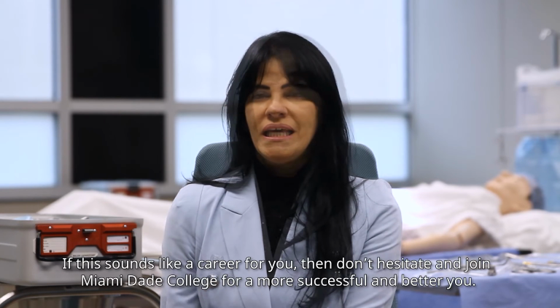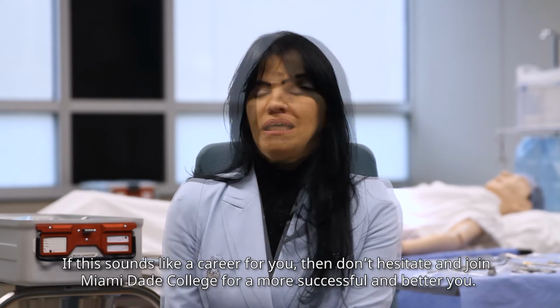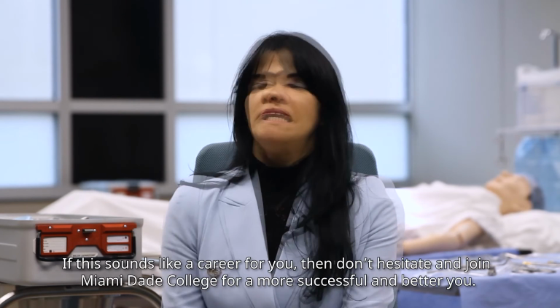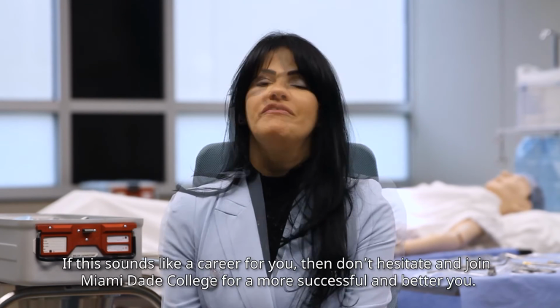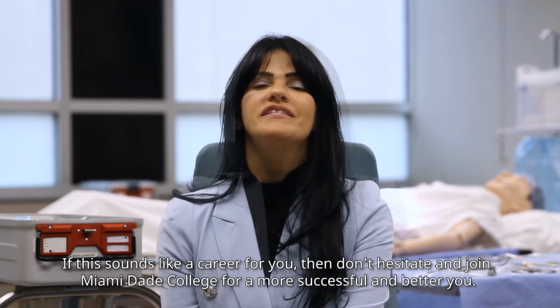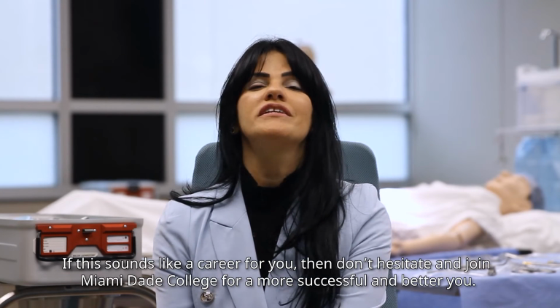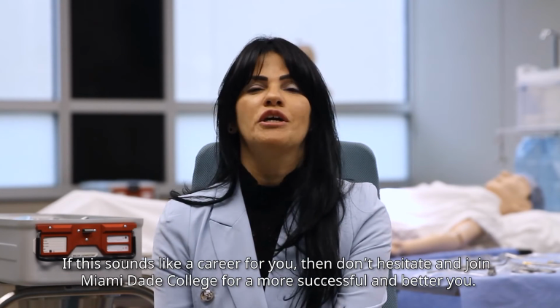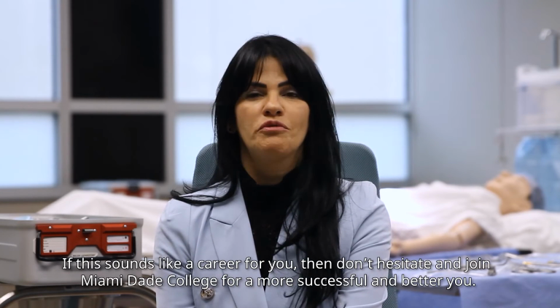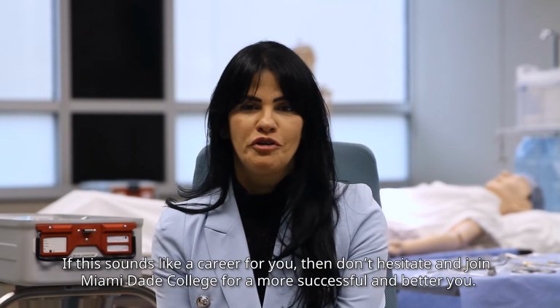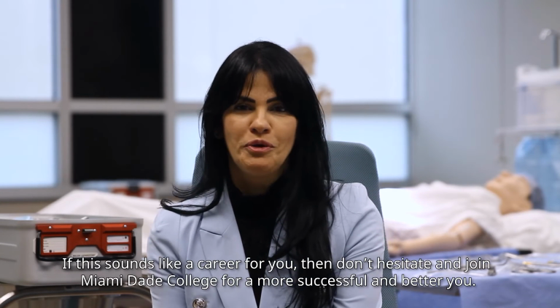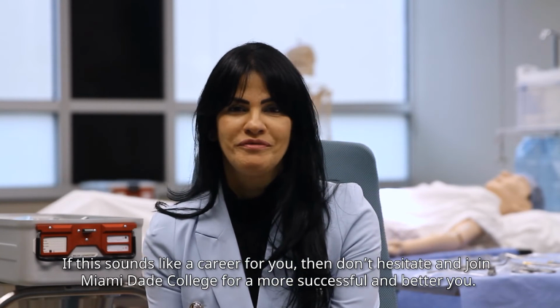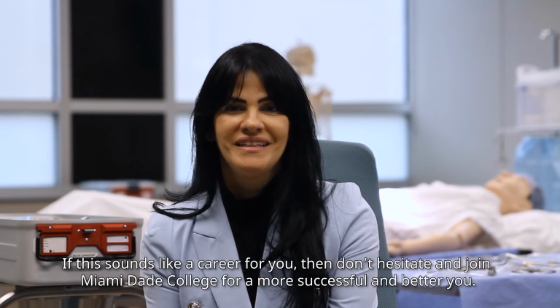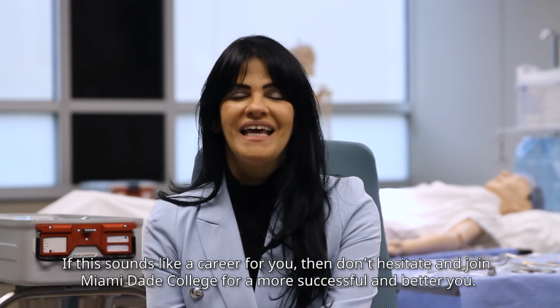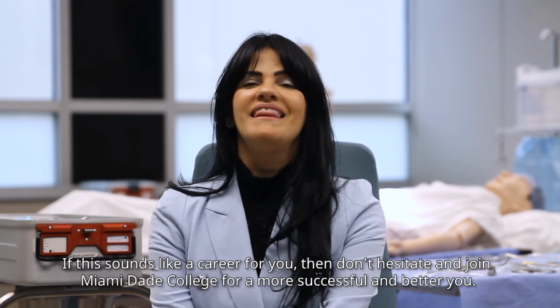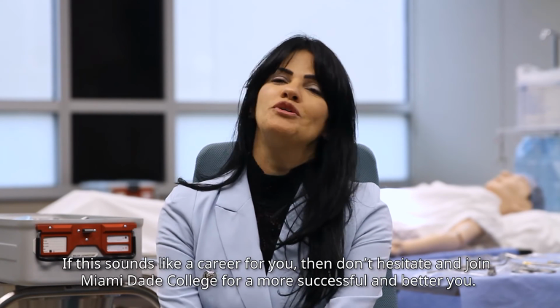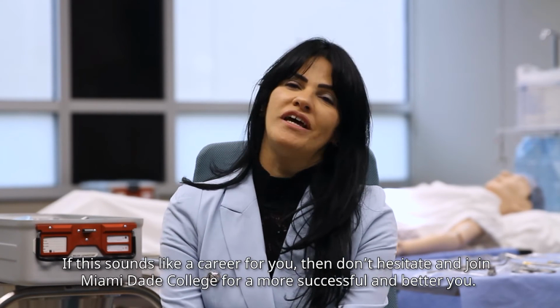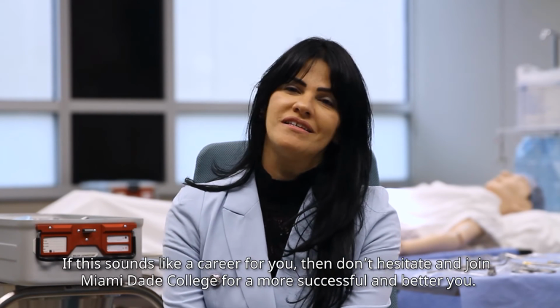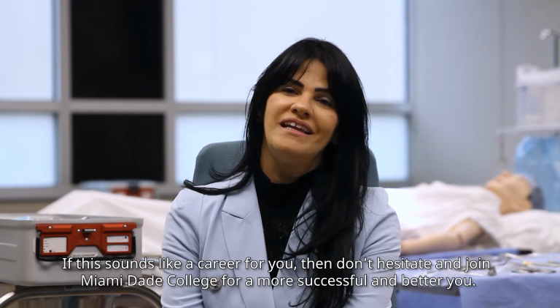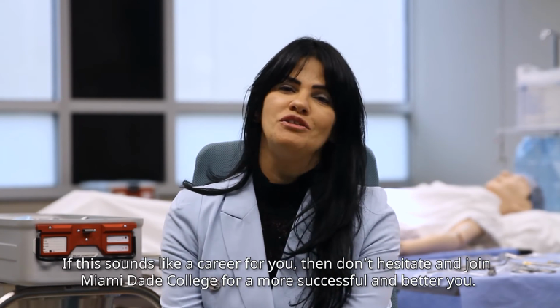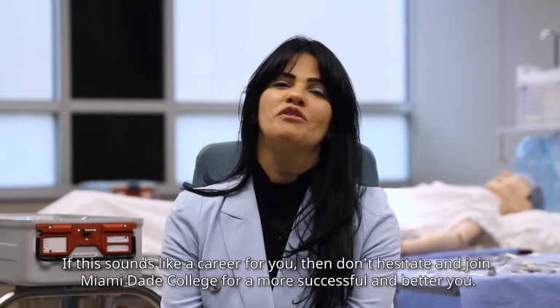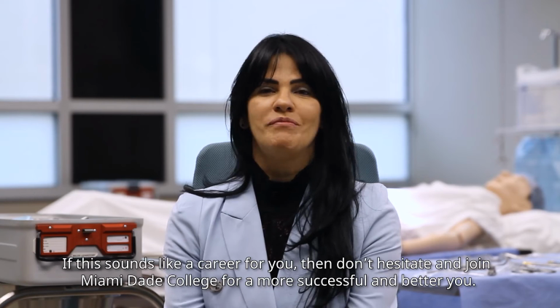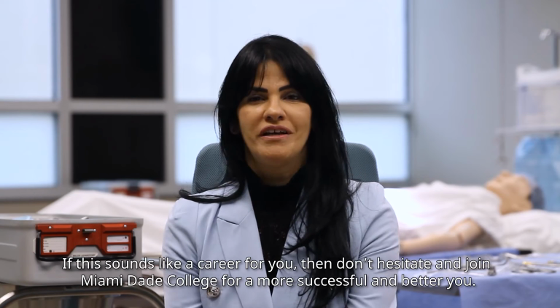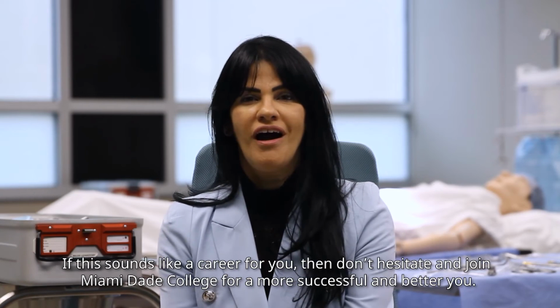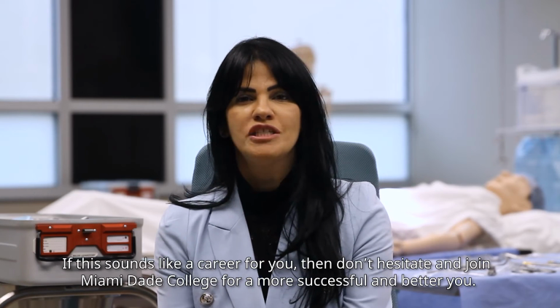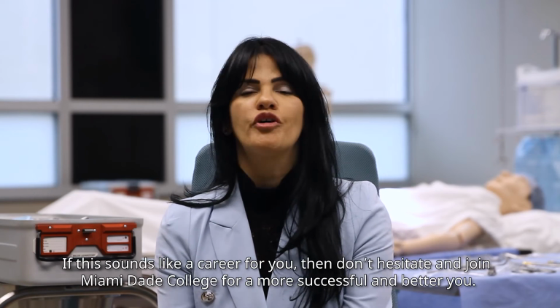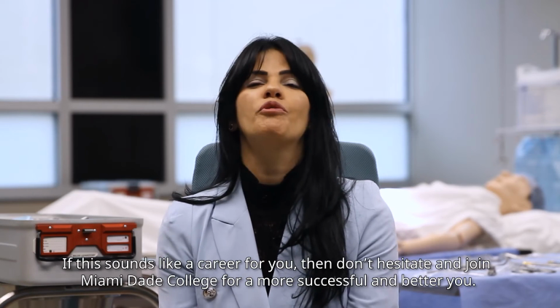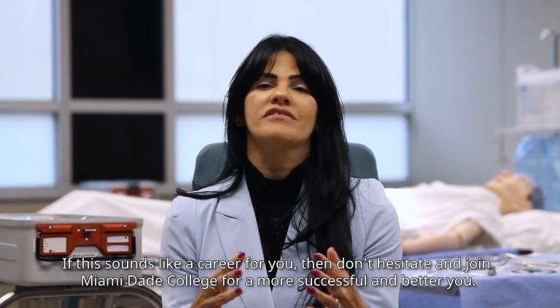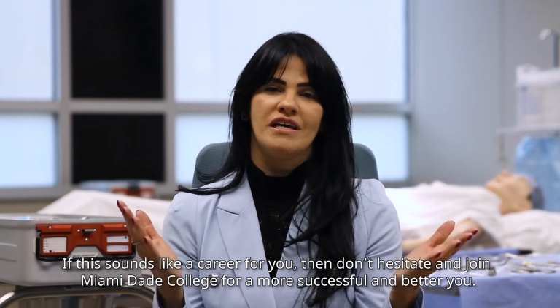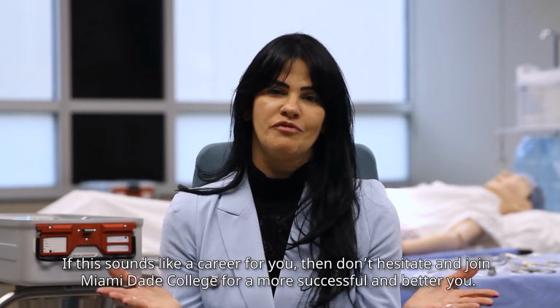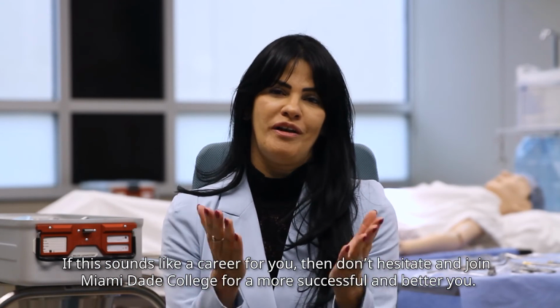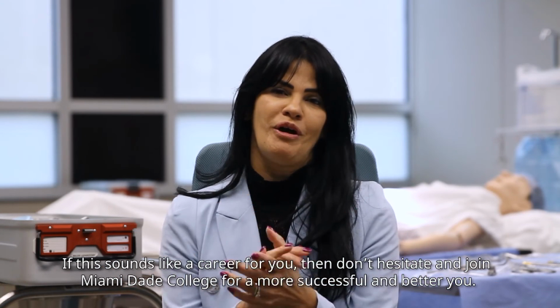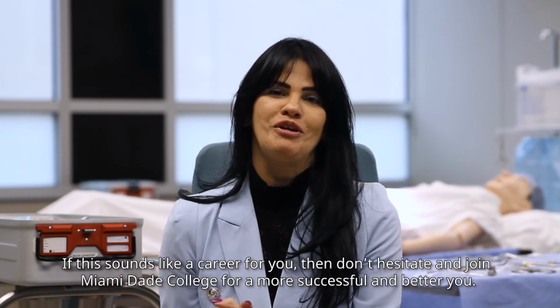If this sounds like a career for you, then don't hesitate and join Miami-Dade College for a more successful and better you.